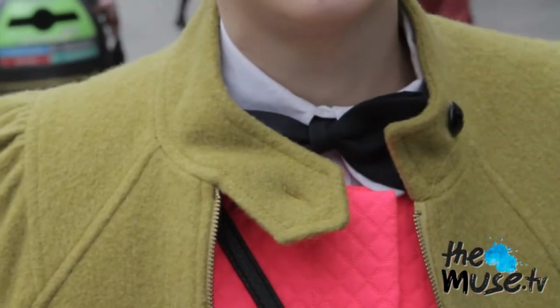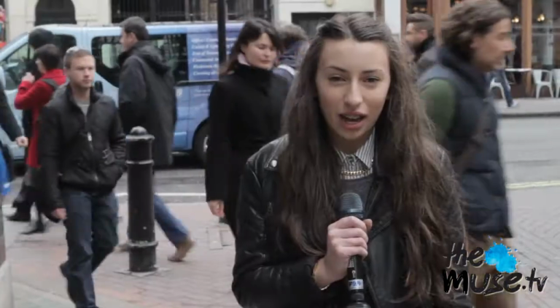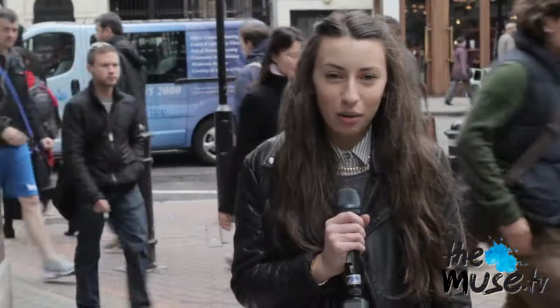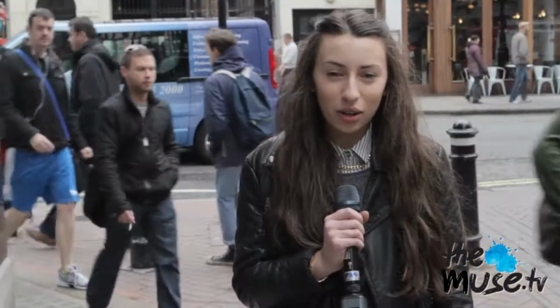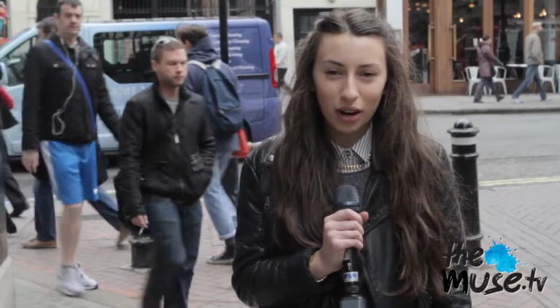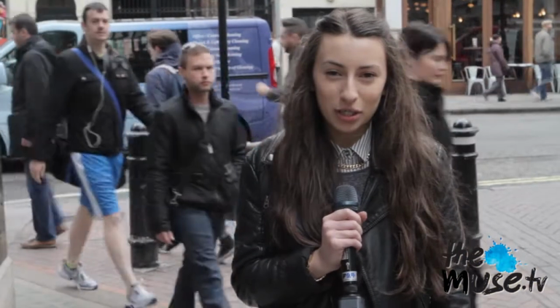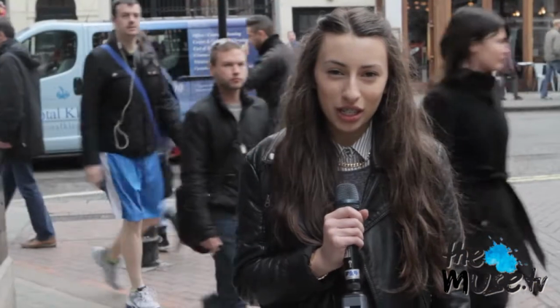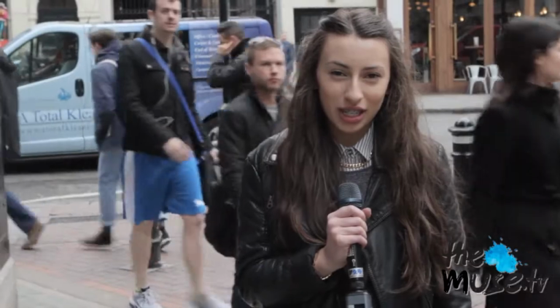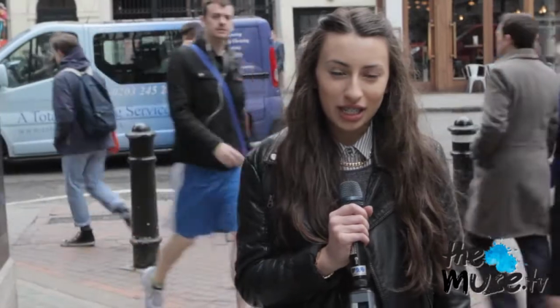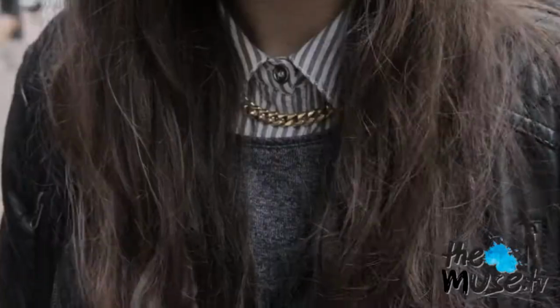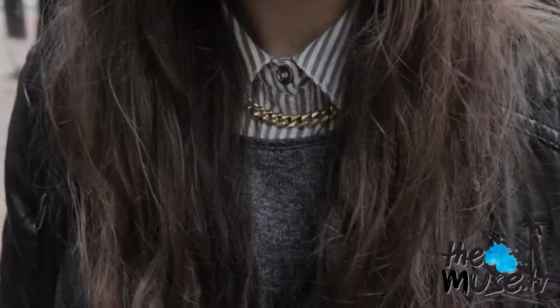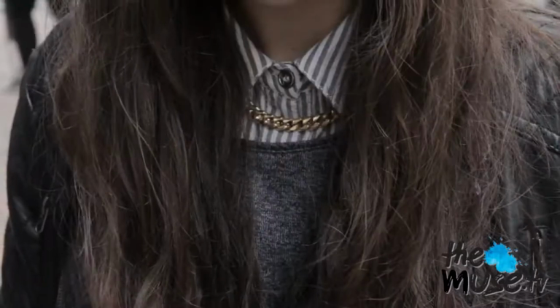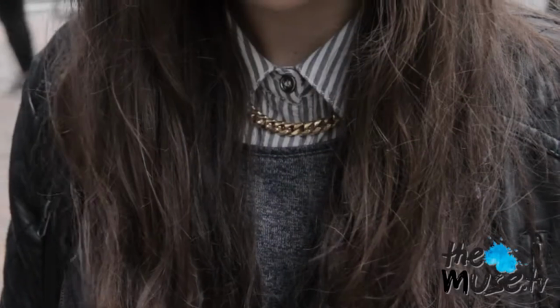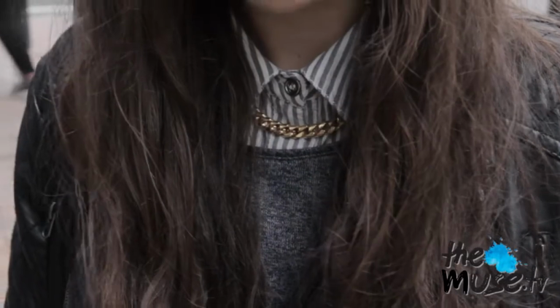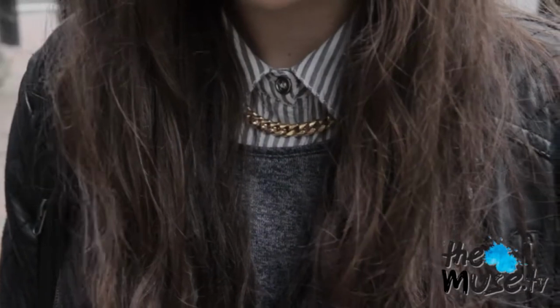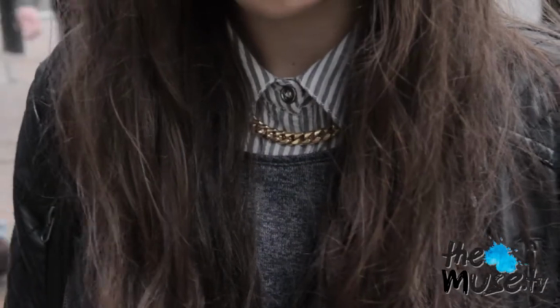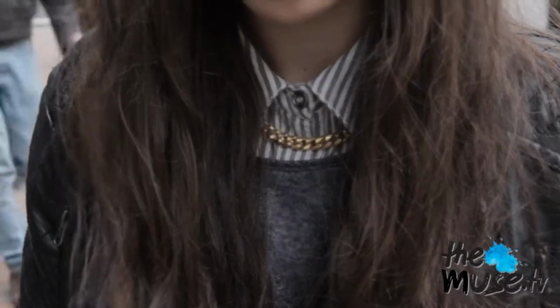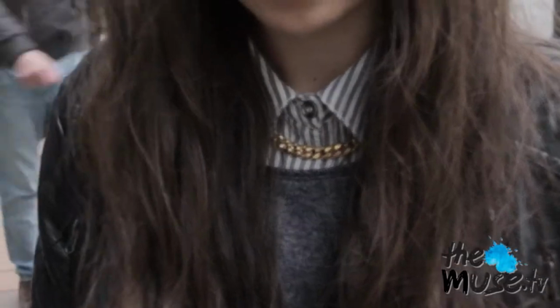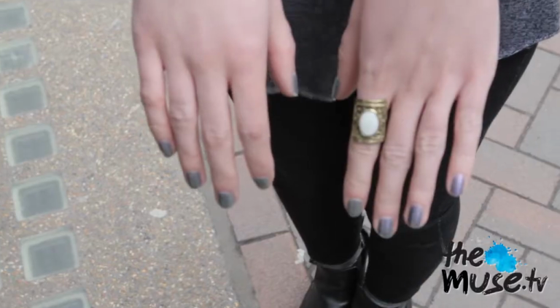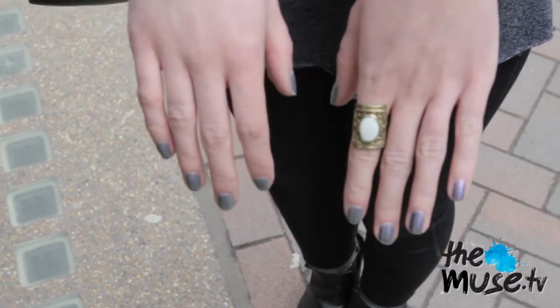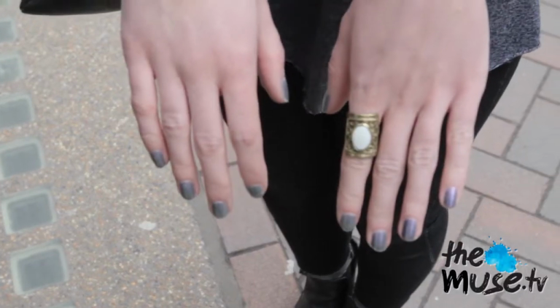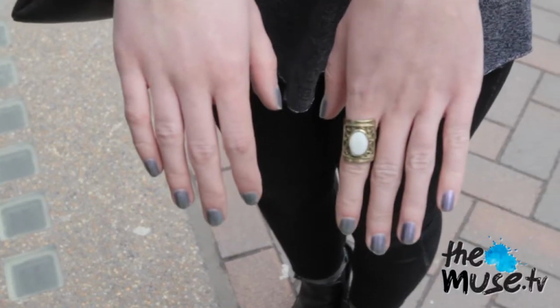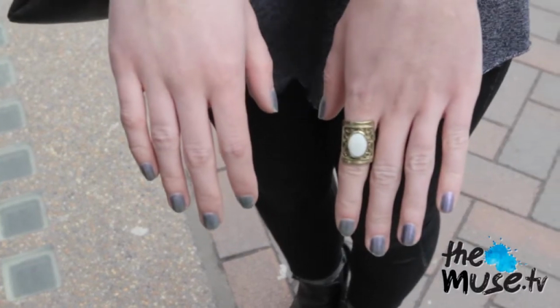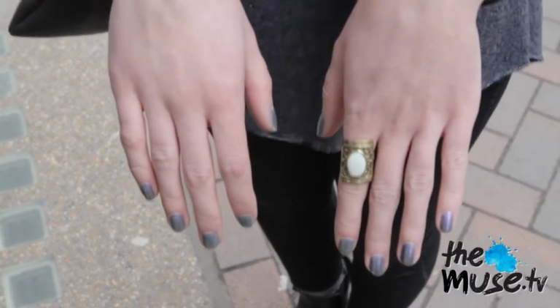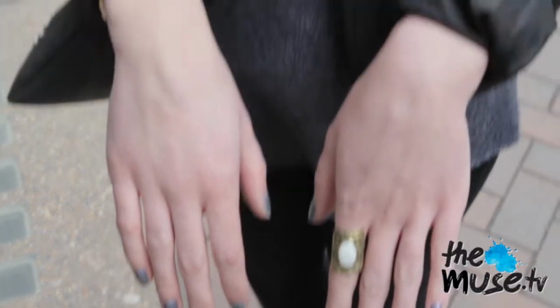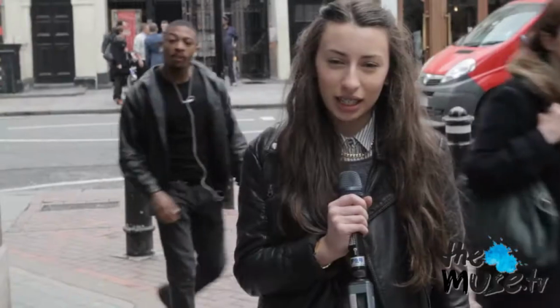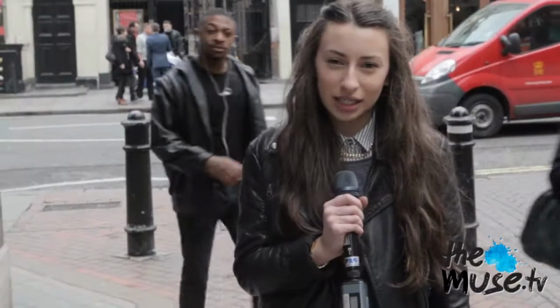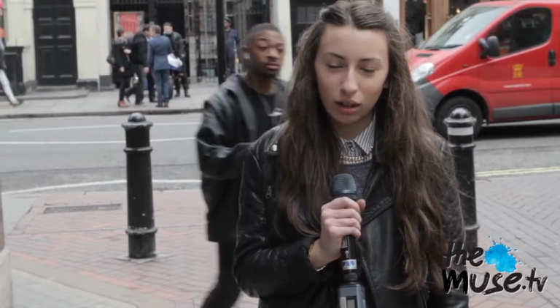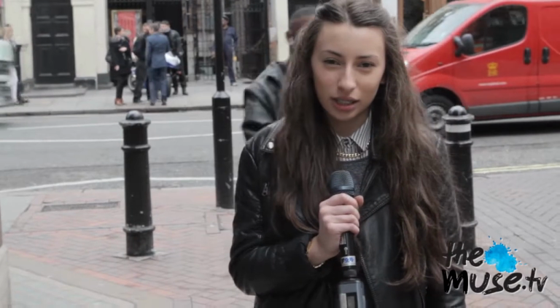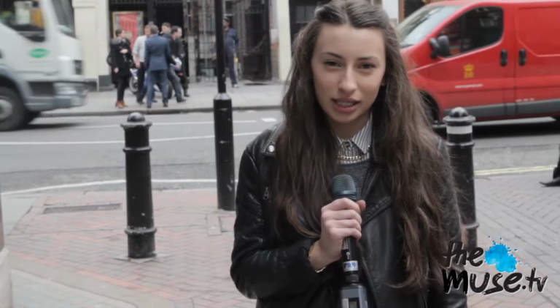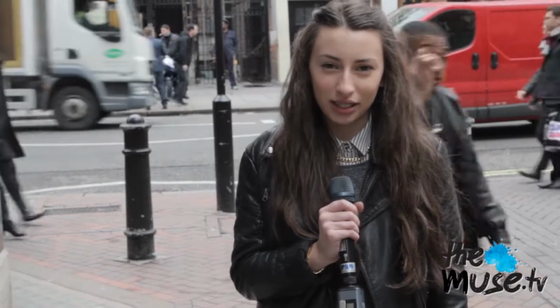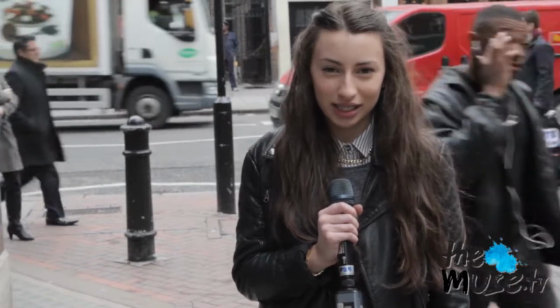I'm Laura, I'm a student. My style inspiration is fashion bloggers and my spring summer thing is gold accessories.